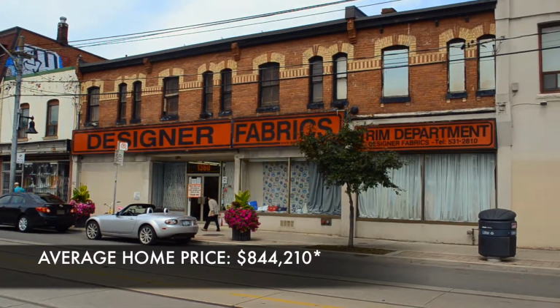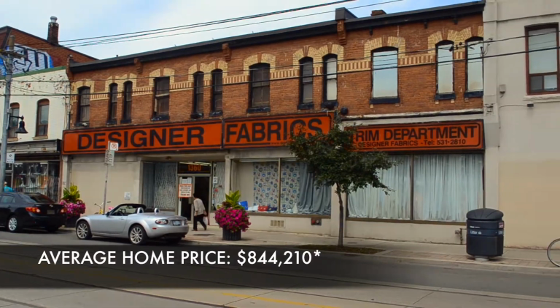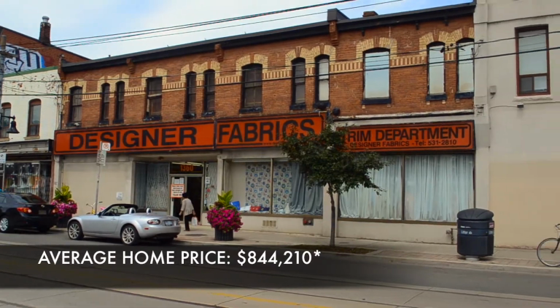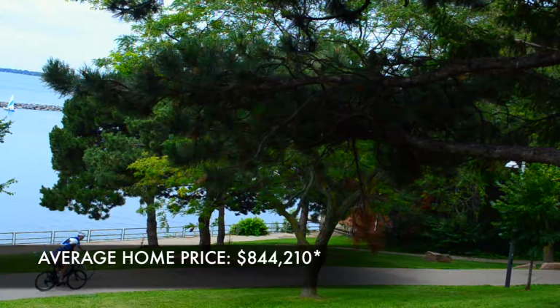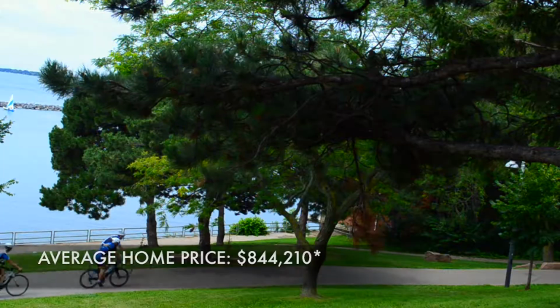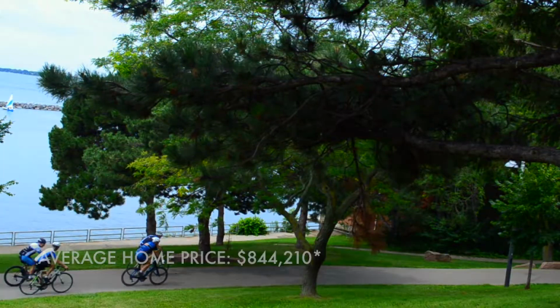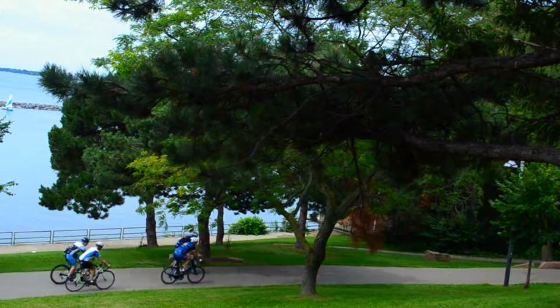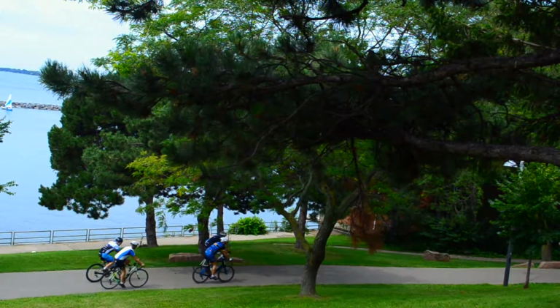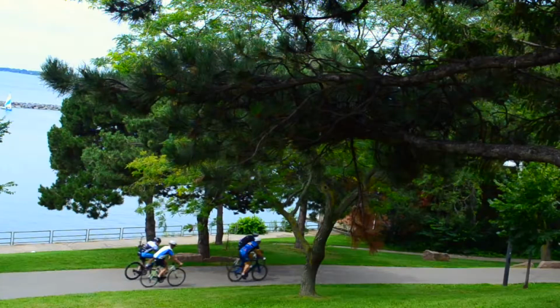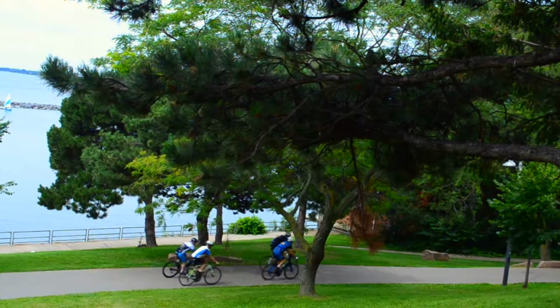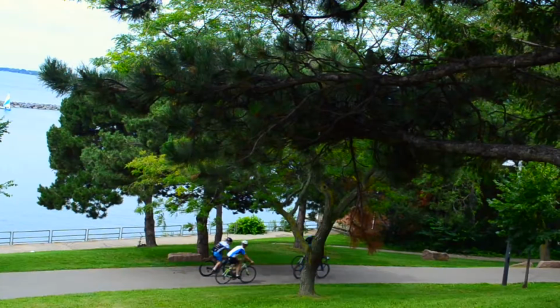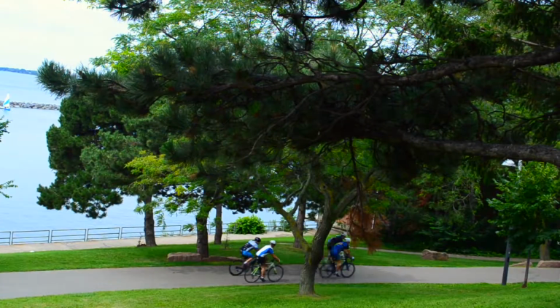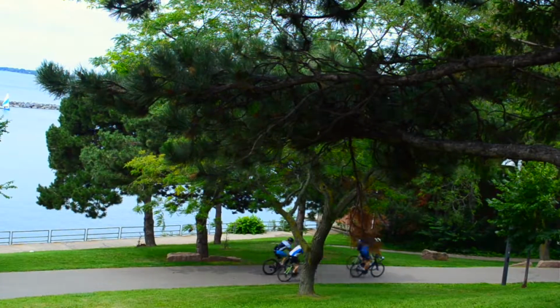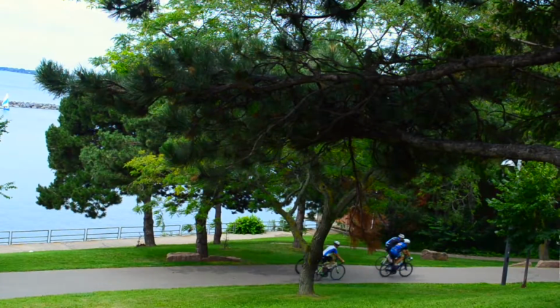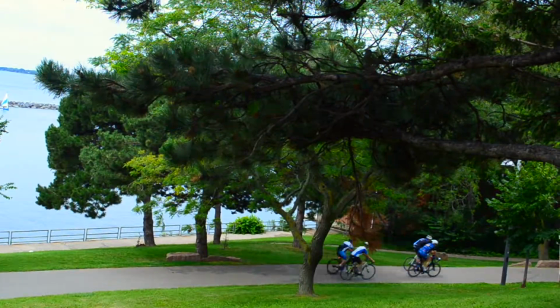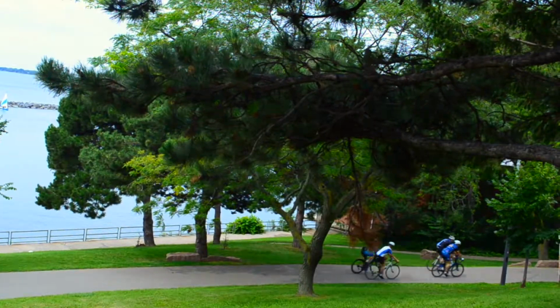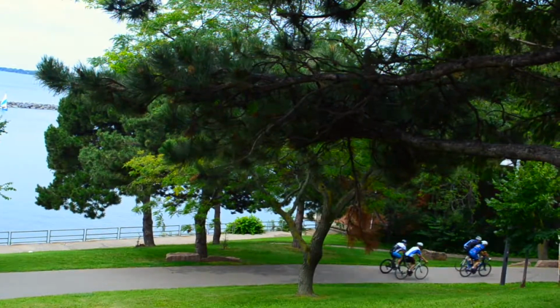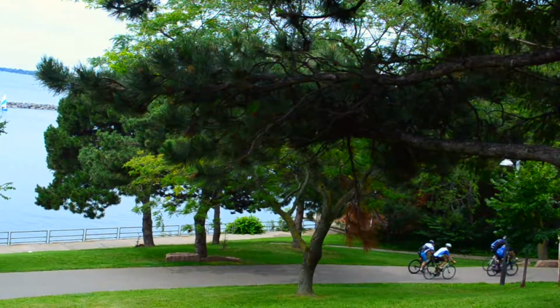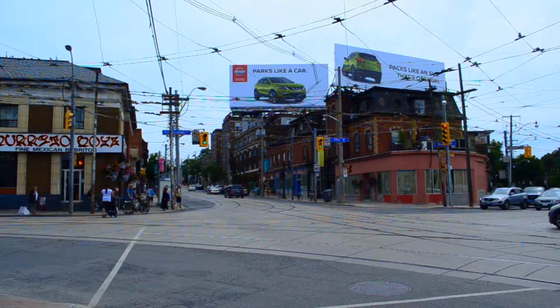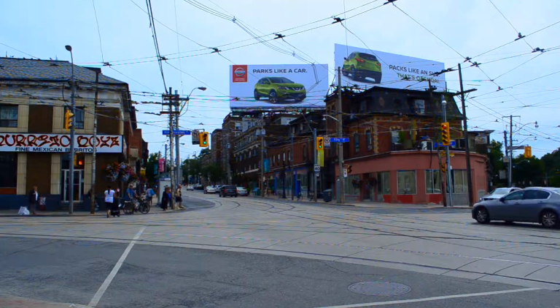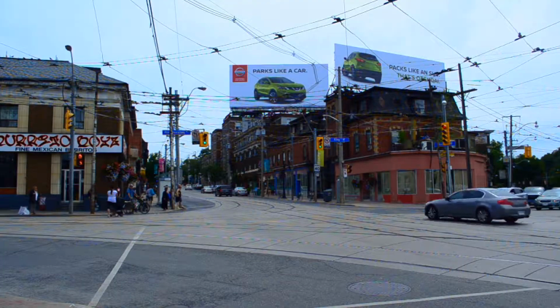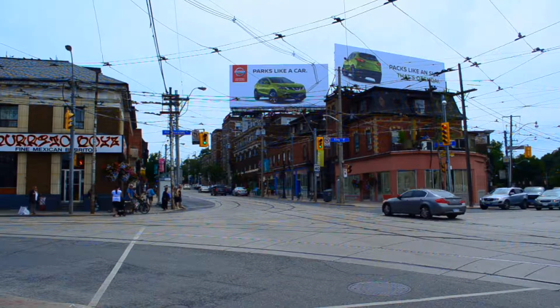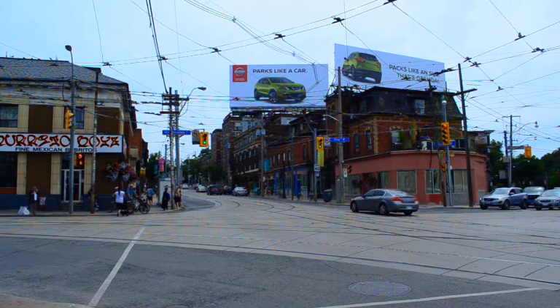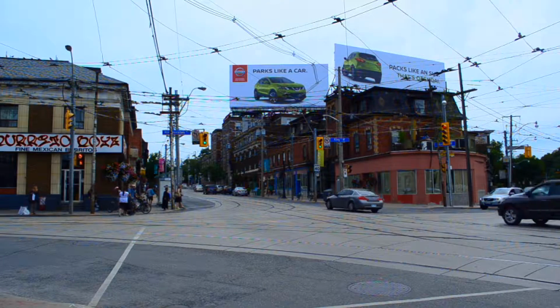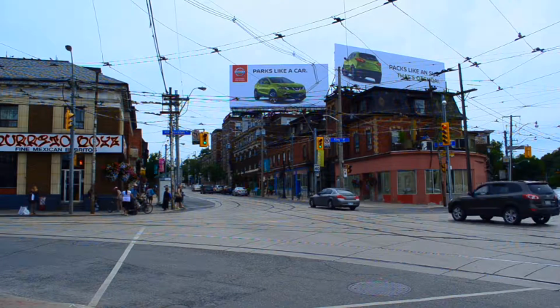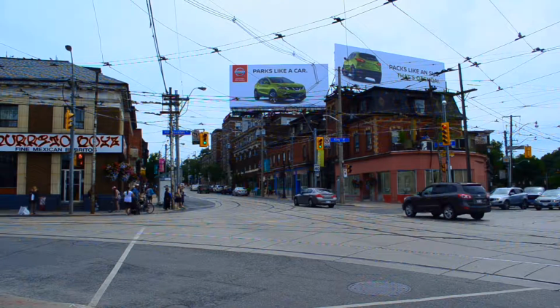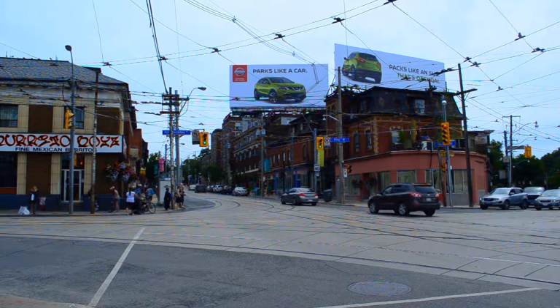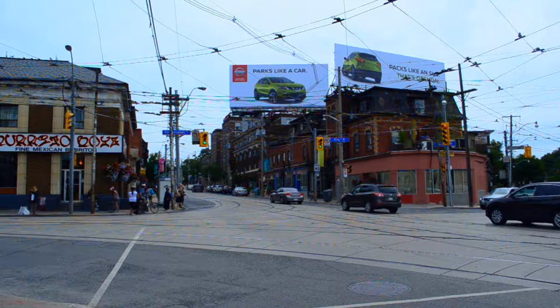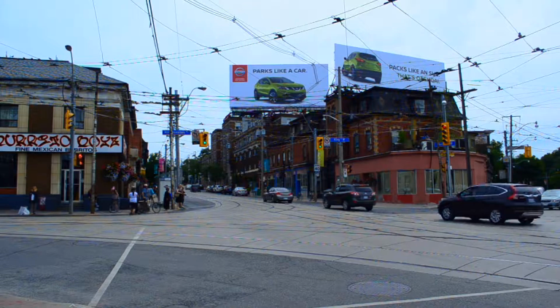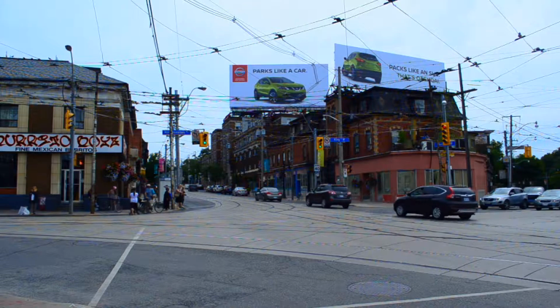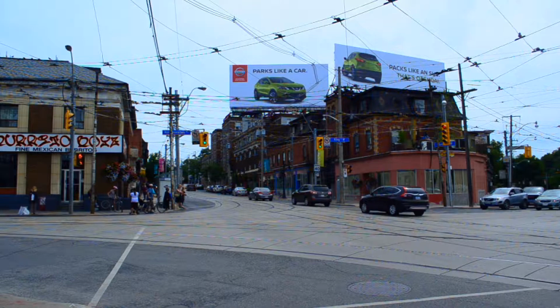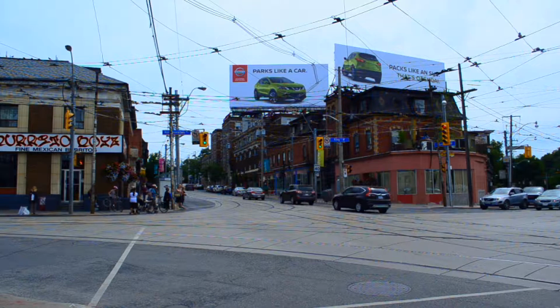Many locals get around by bike, but there's also access to the Queen and King Streetcars, Dufferin Bus, and Exhibition Place GO Station.